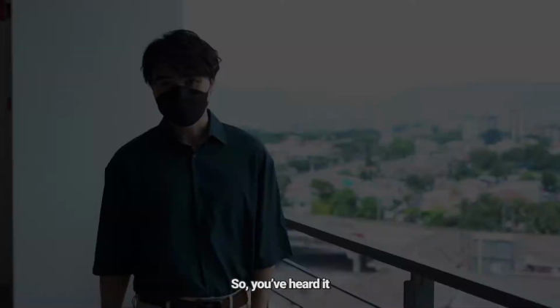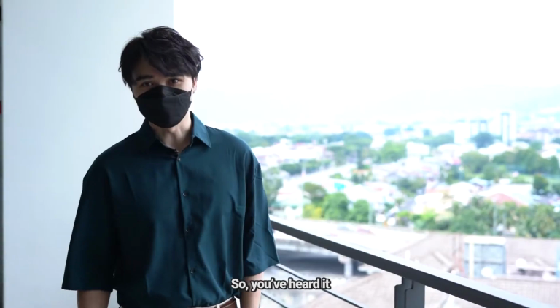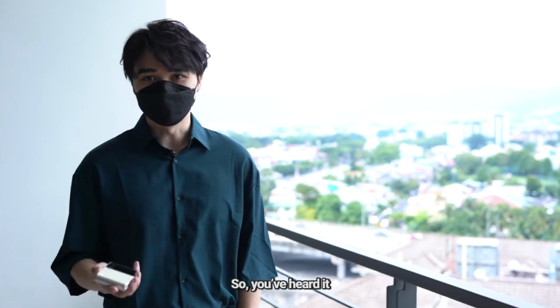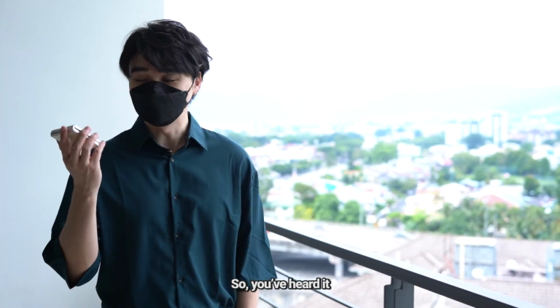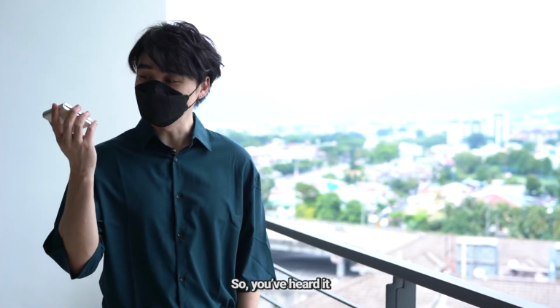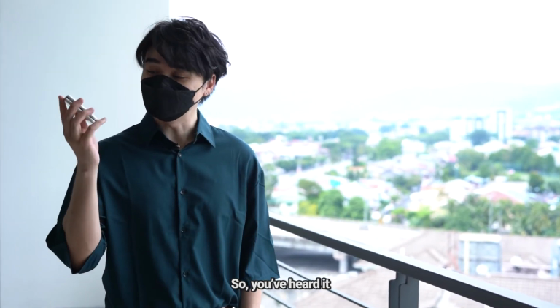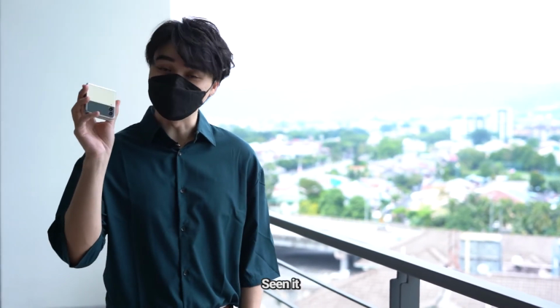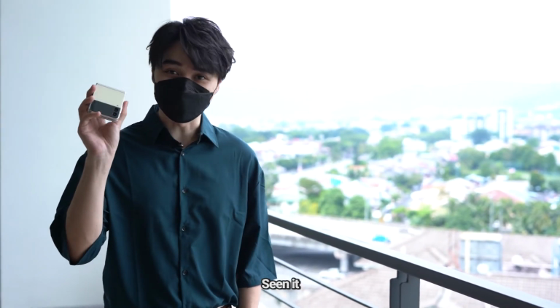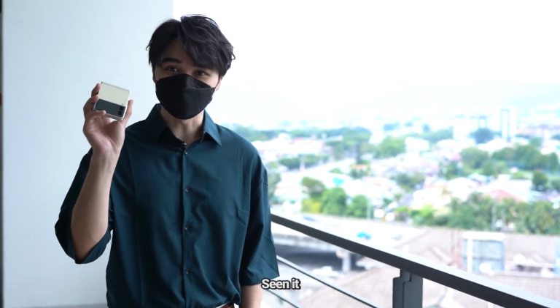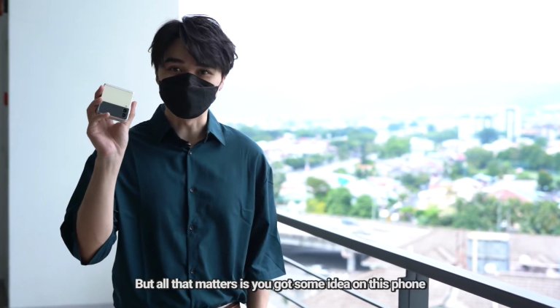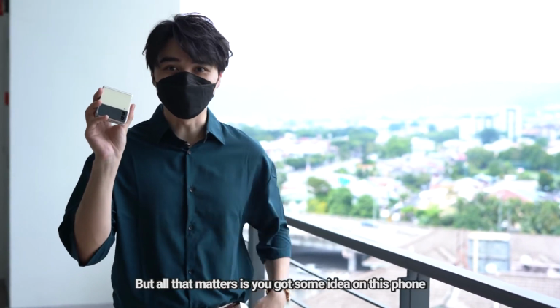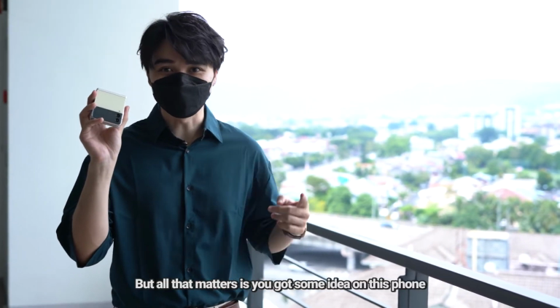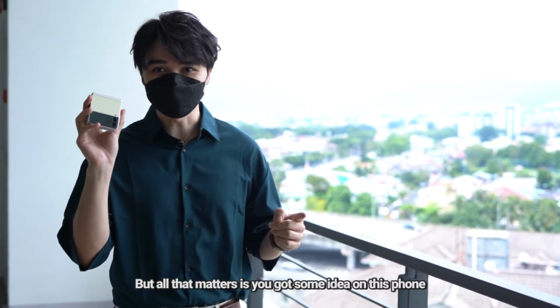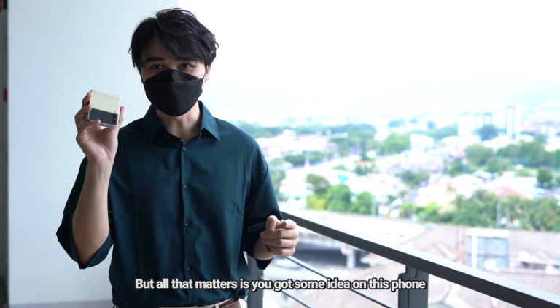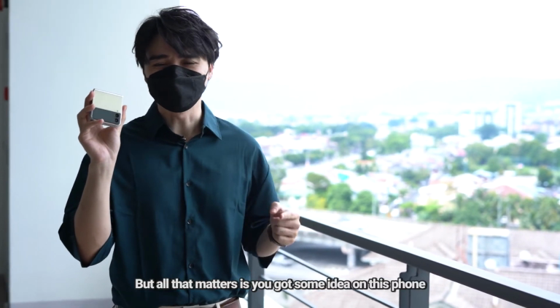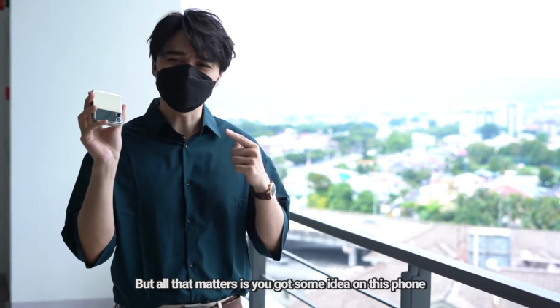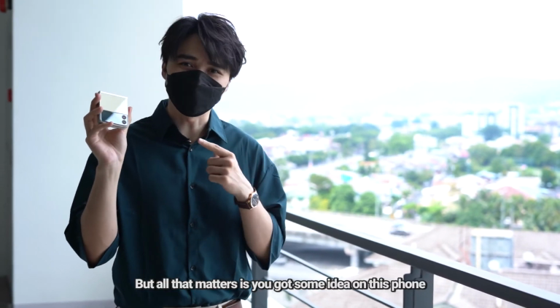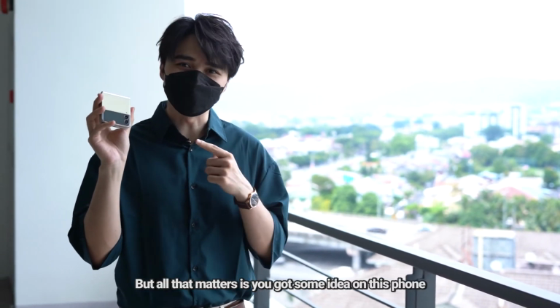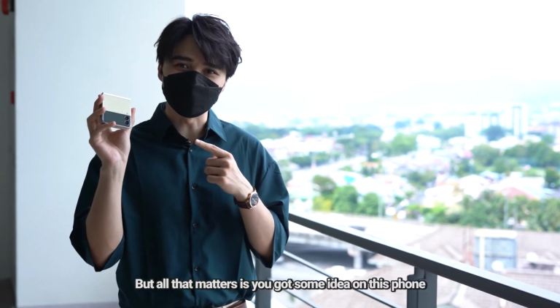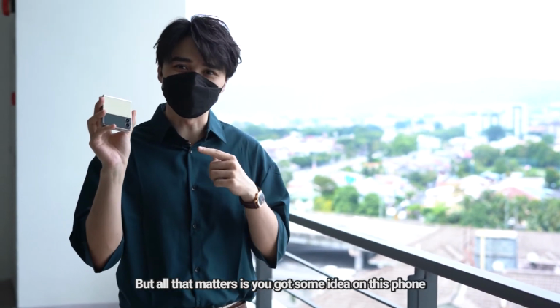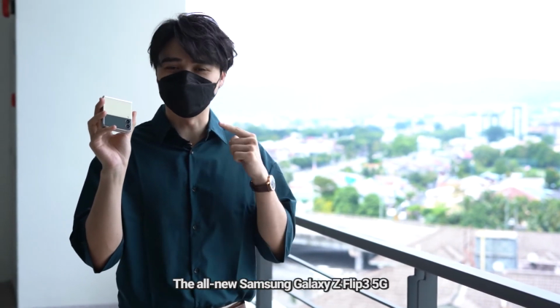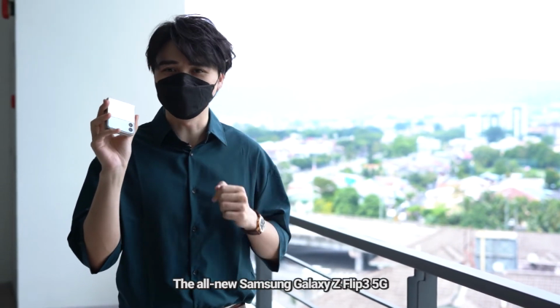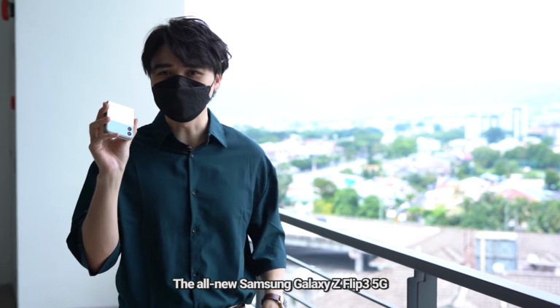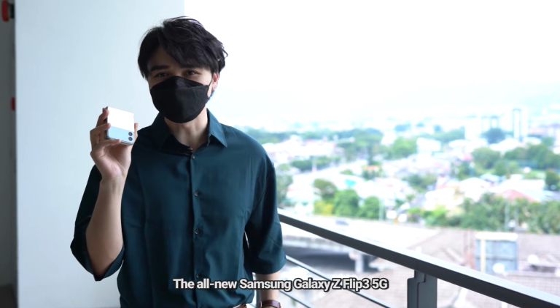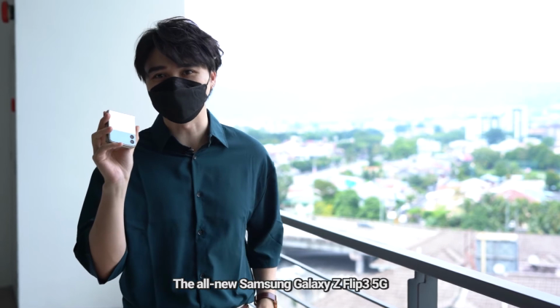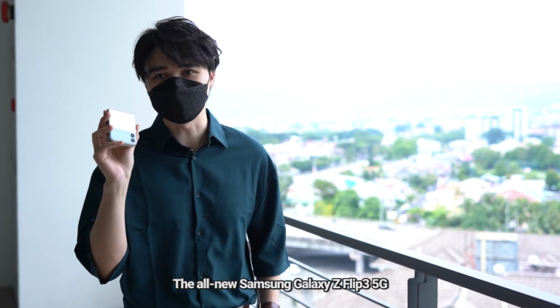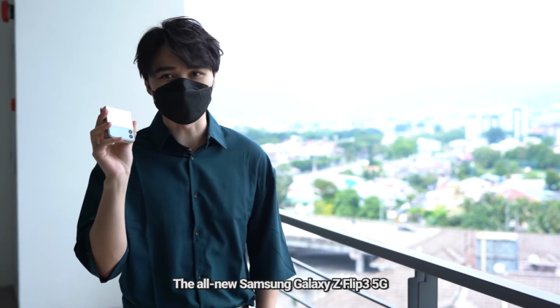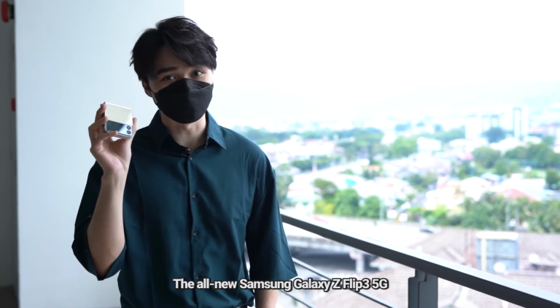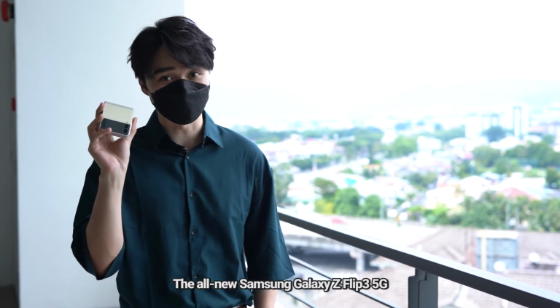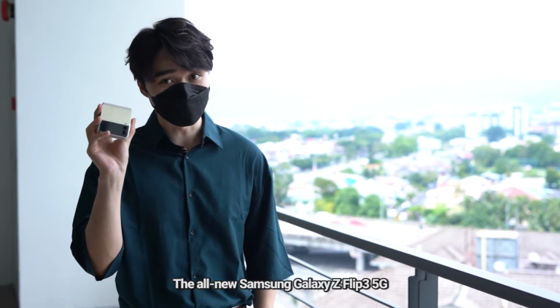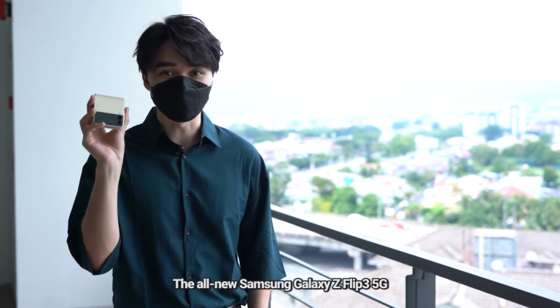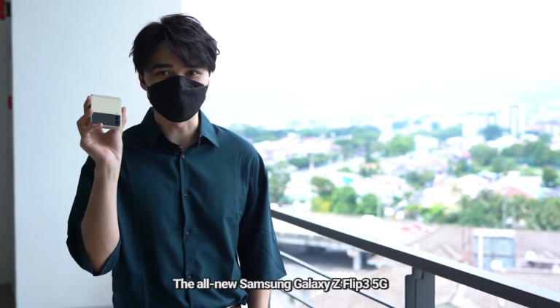So, you've heard it, you've seen it, but all that matters is you've got some idea on this phone — the all-new Samsung Galaxy Z Flip 3 5G.